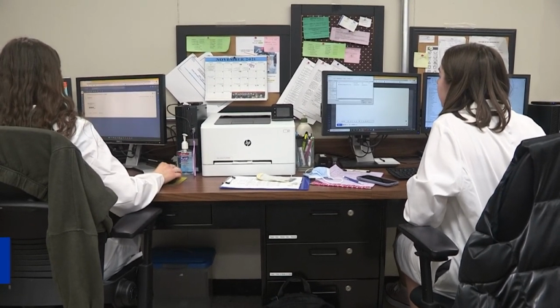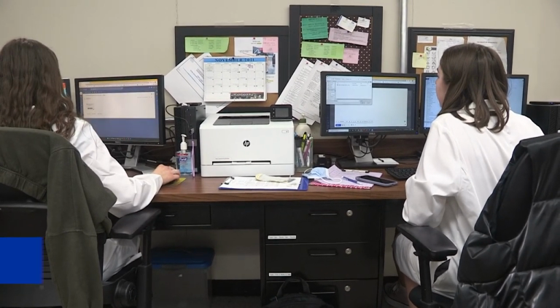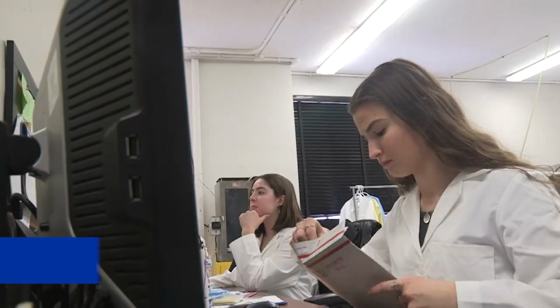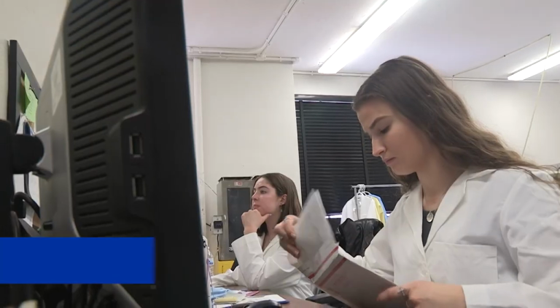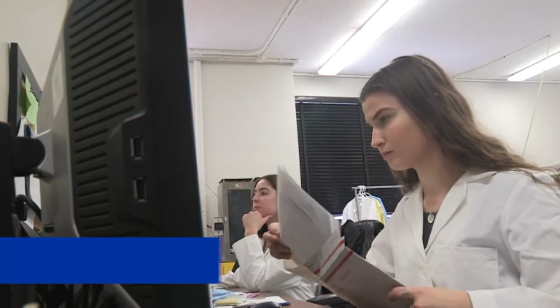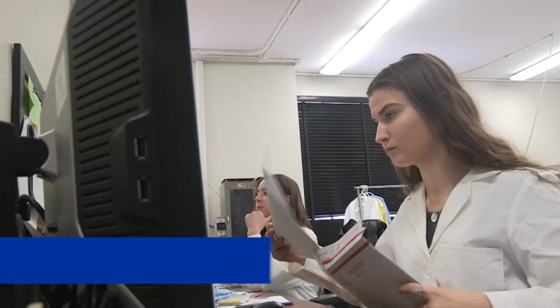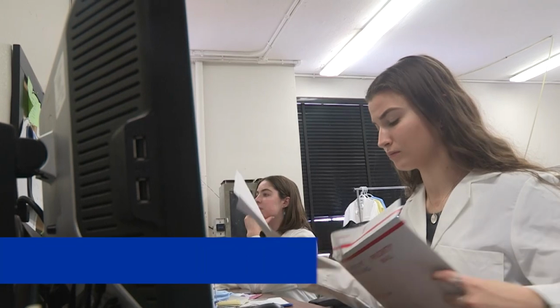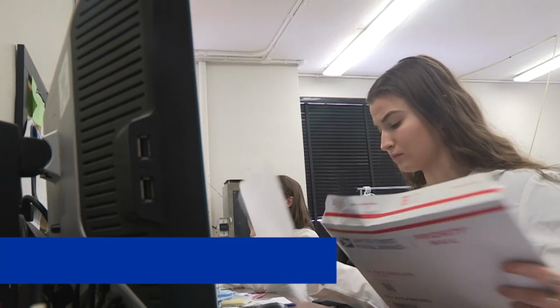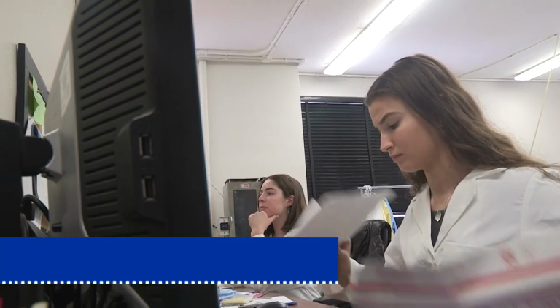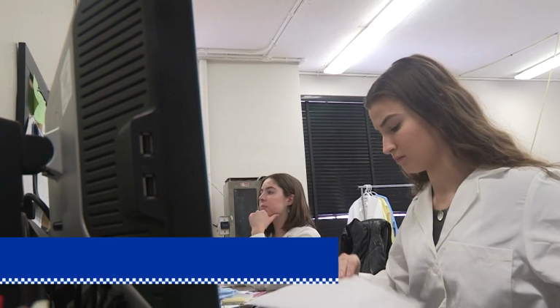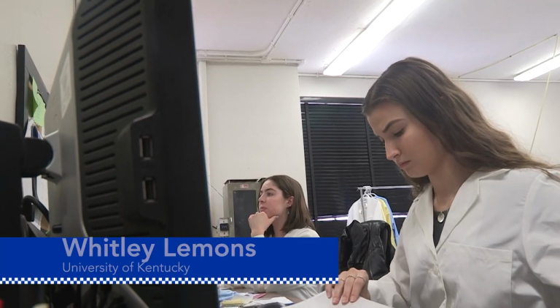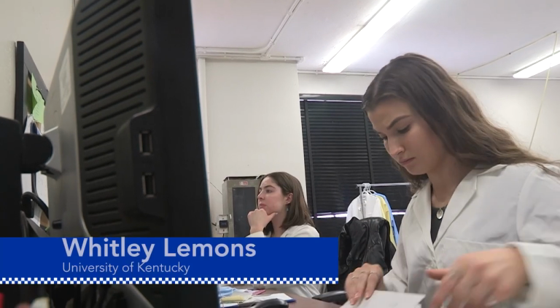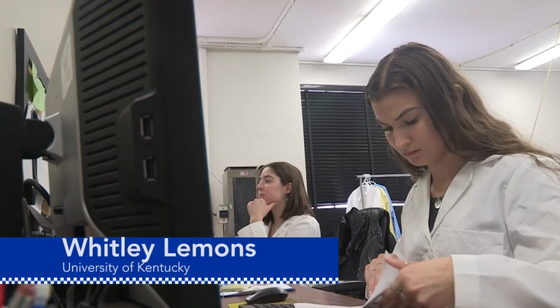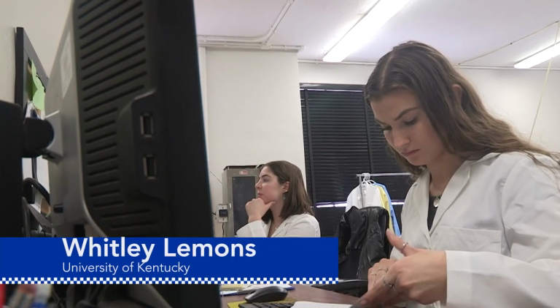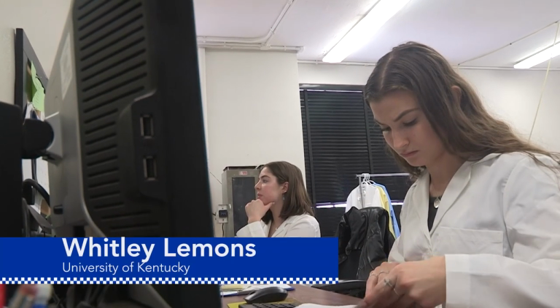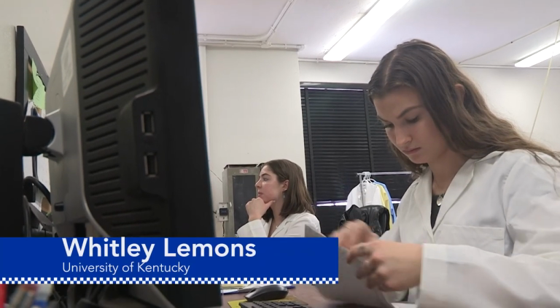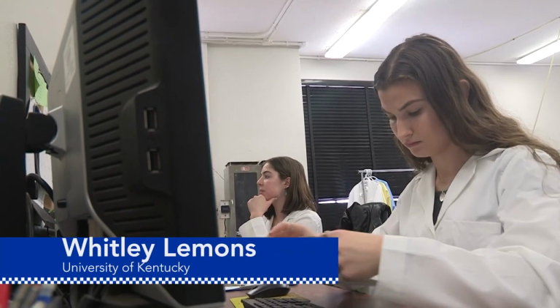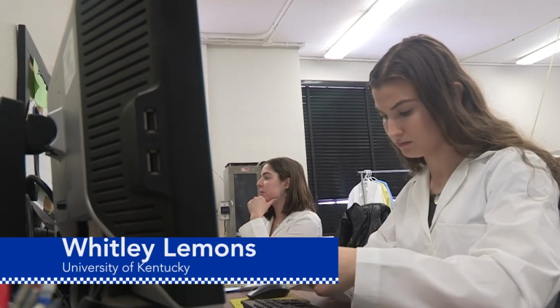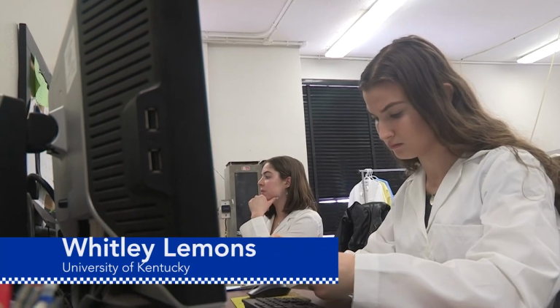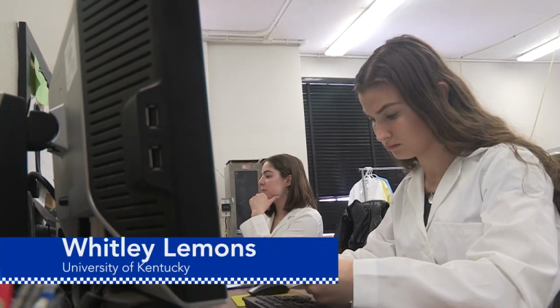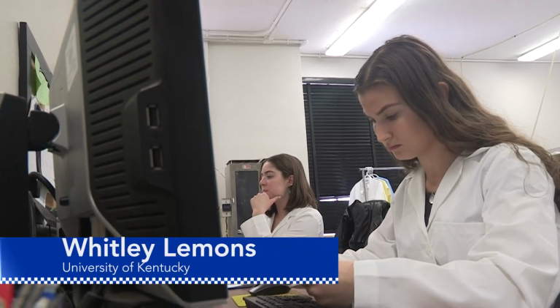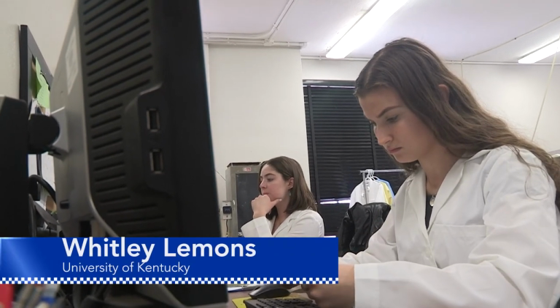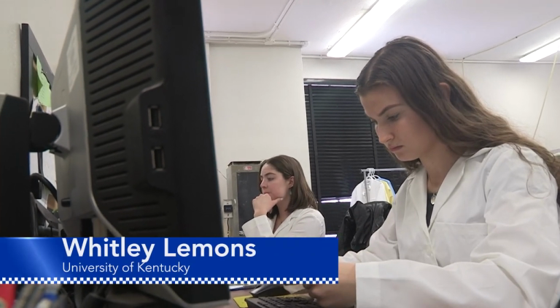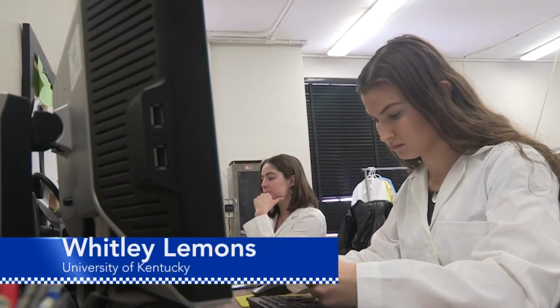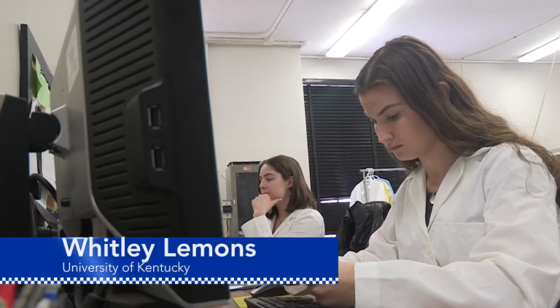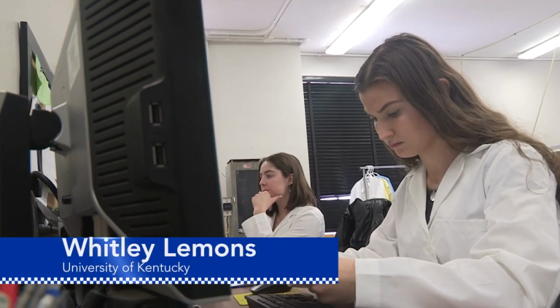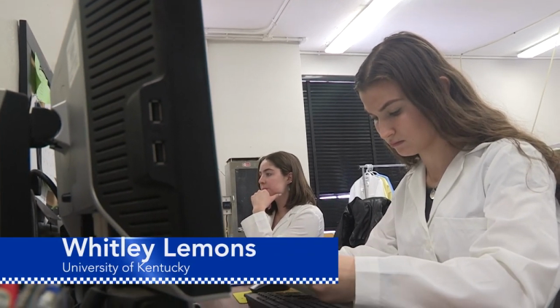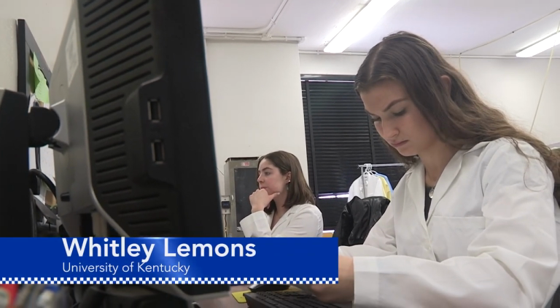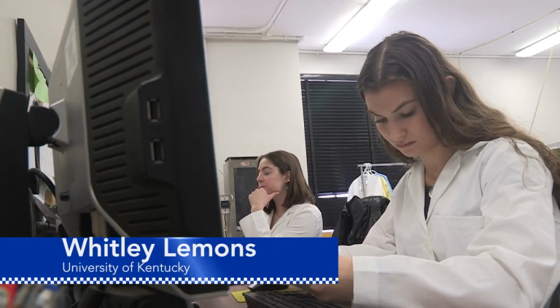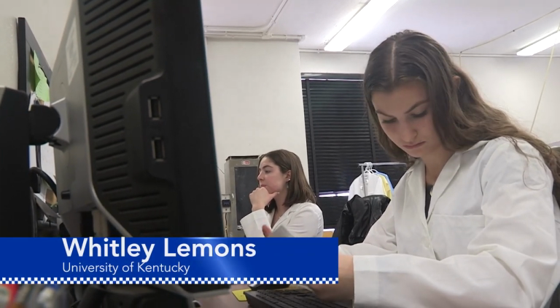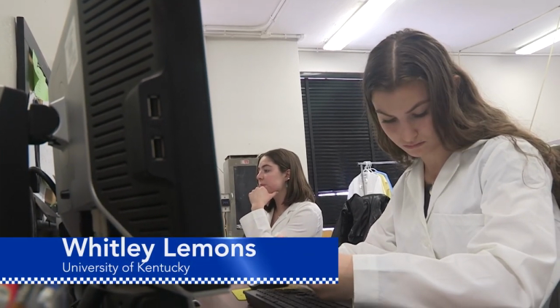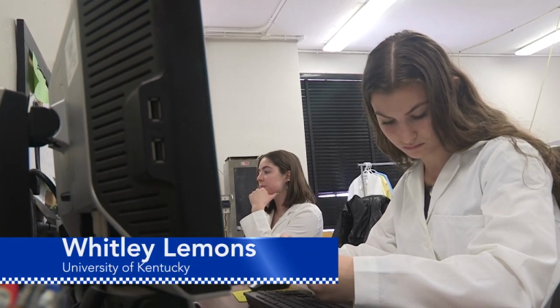From the University of Kentucky College of Agriculture, Food and Environment, I'm Whitley Lemons.